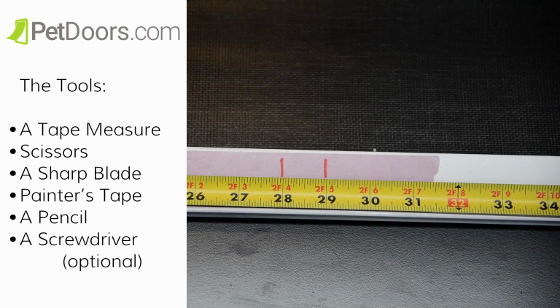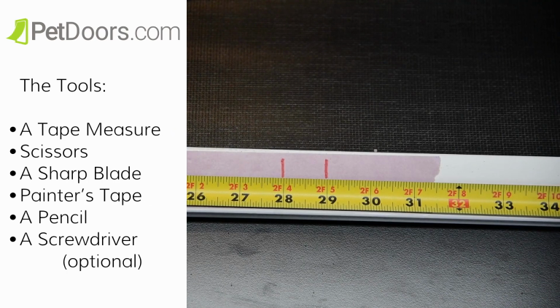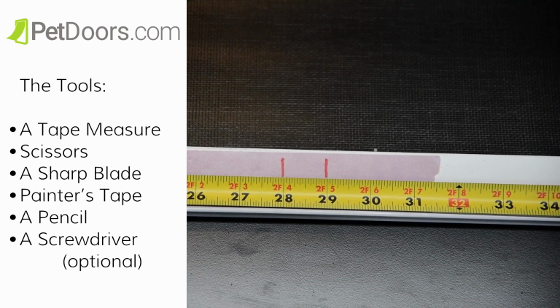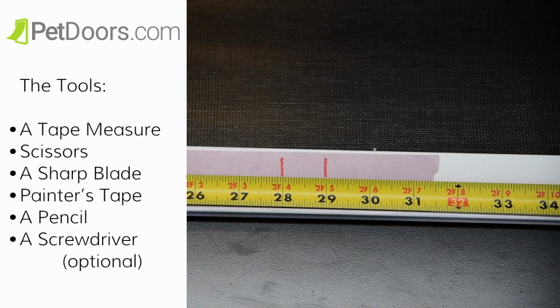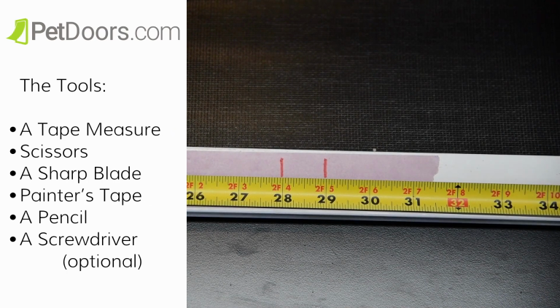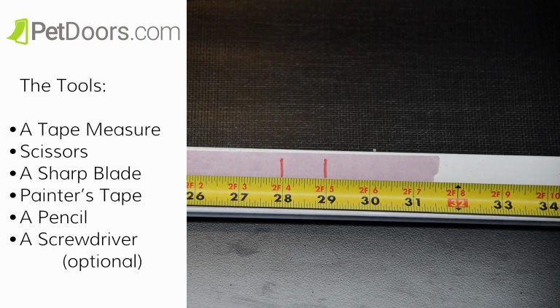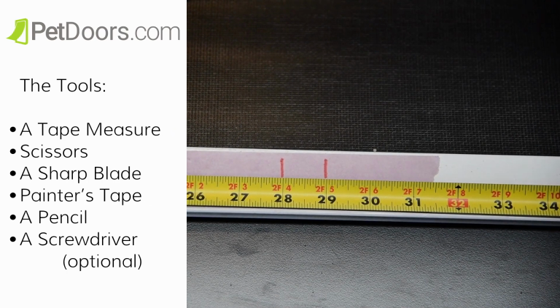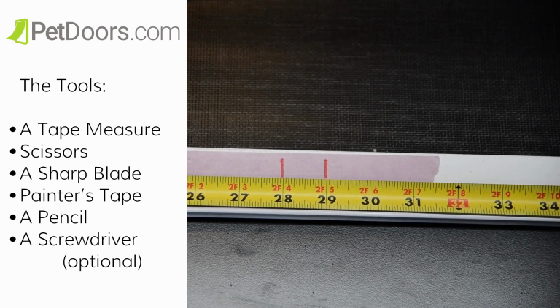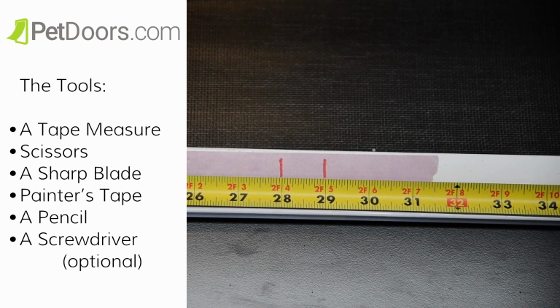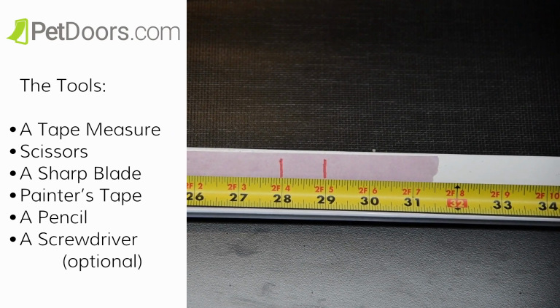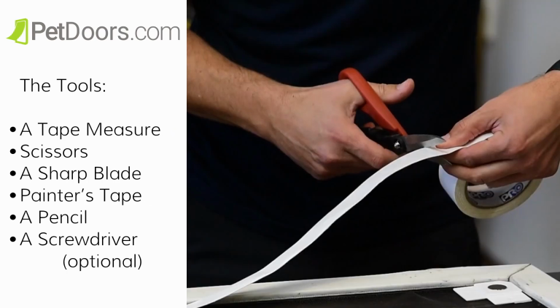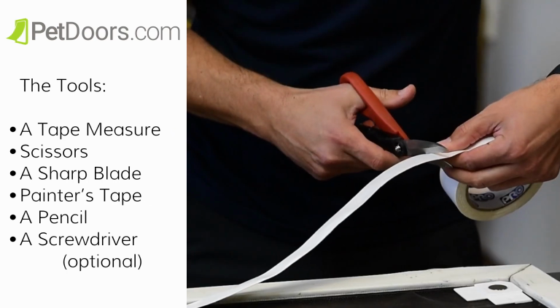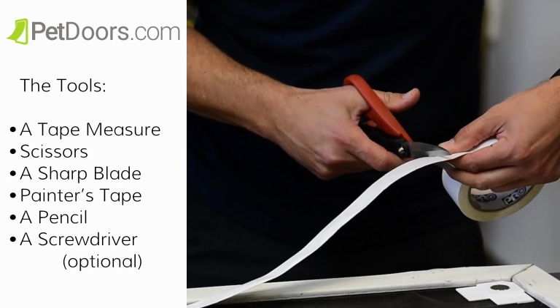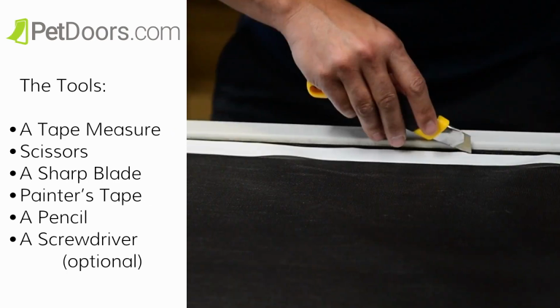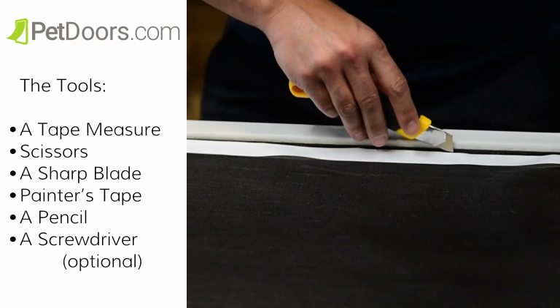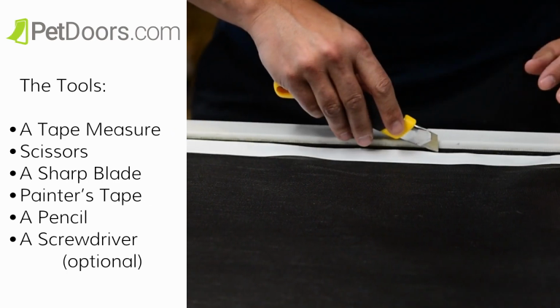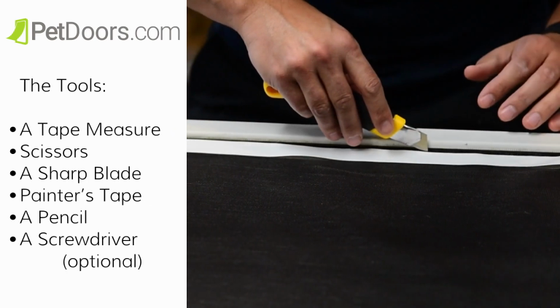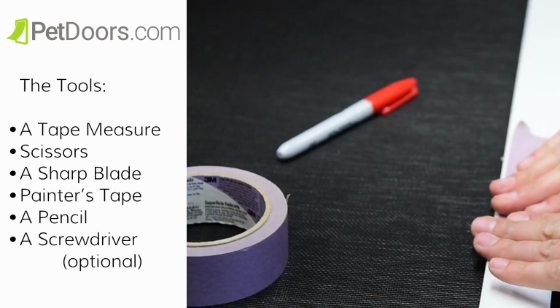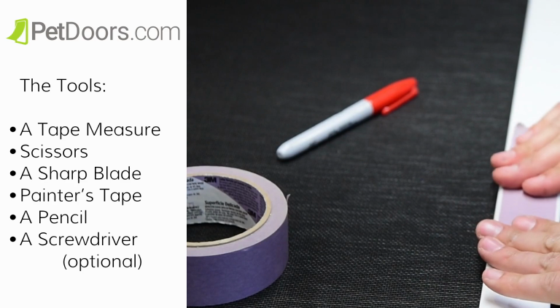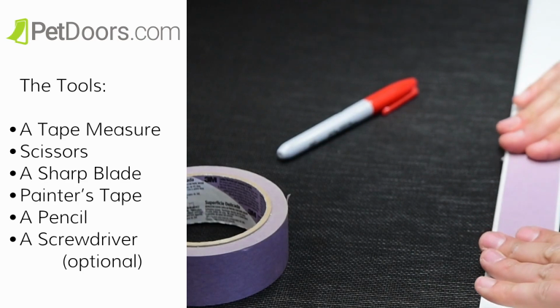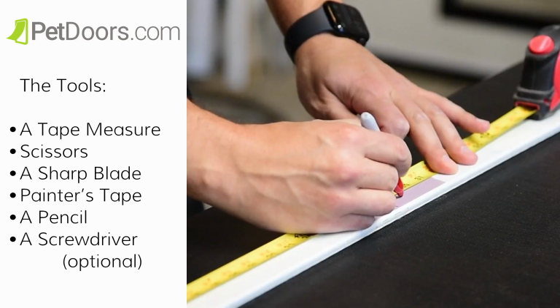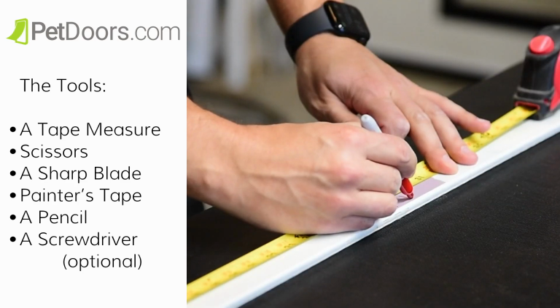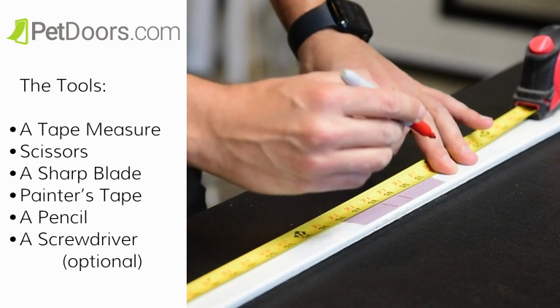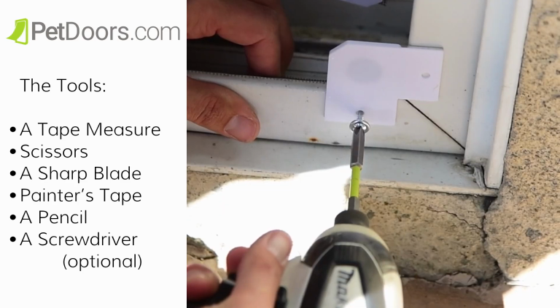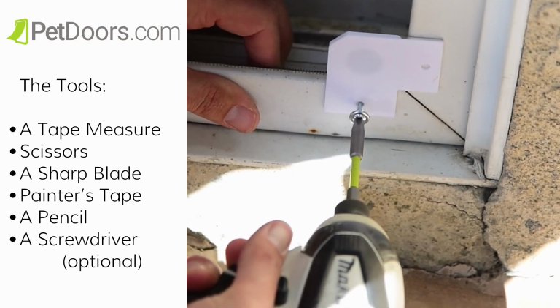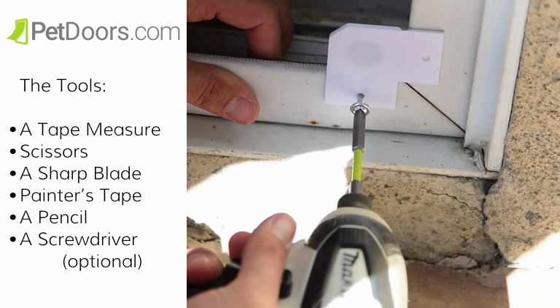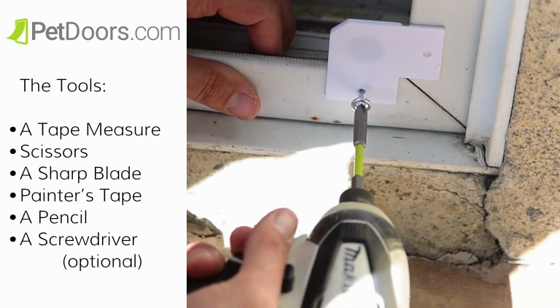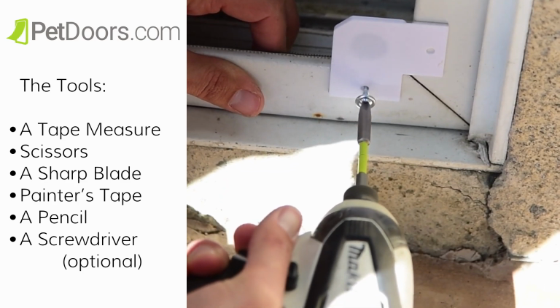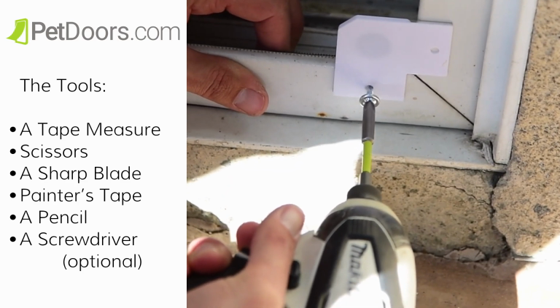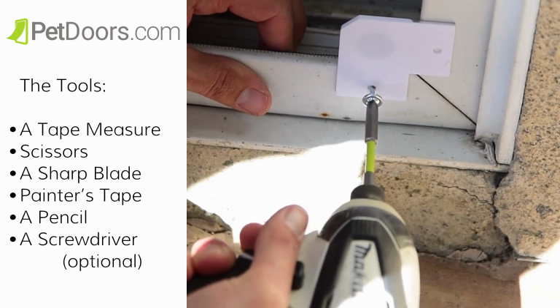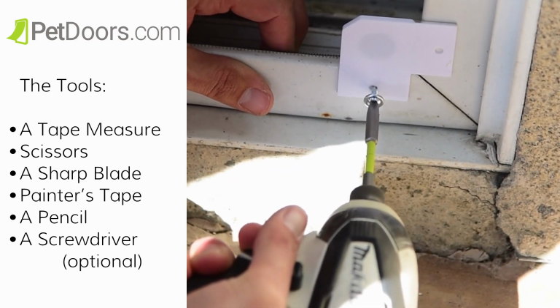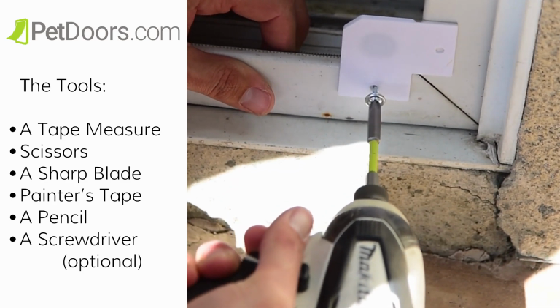The tools that are required include a tape measure, scissors, a sharp blade, painter's tape, a pencil, and a screwdriver if you're going to install the screws.